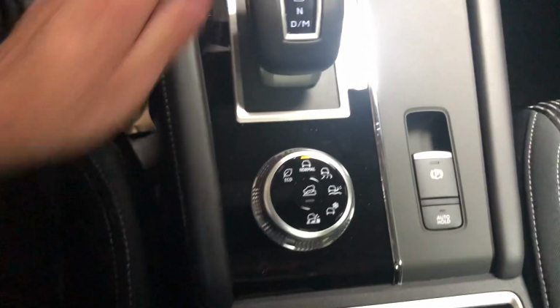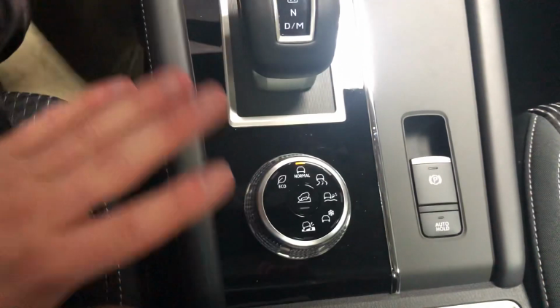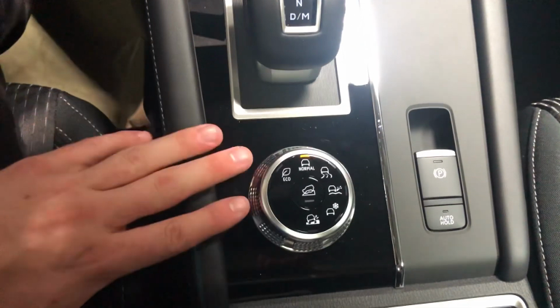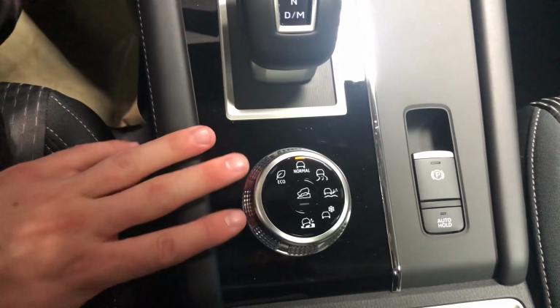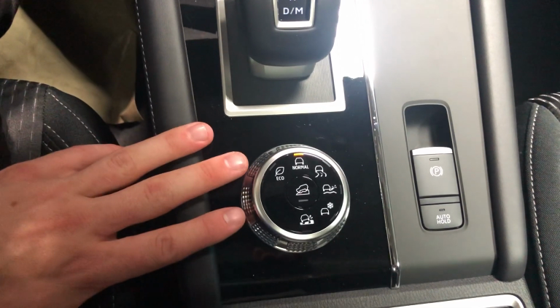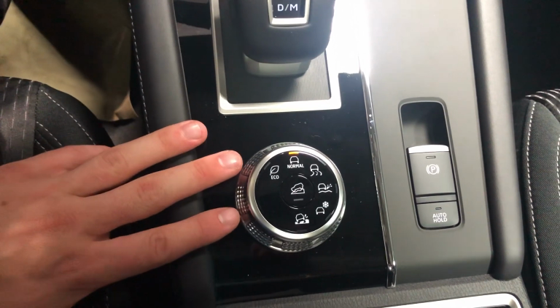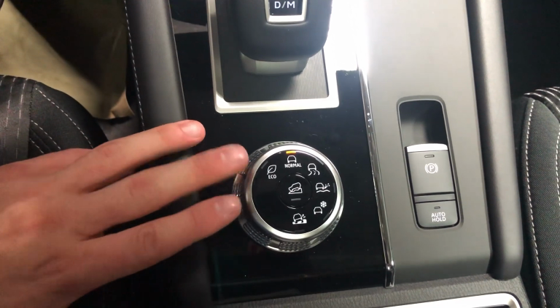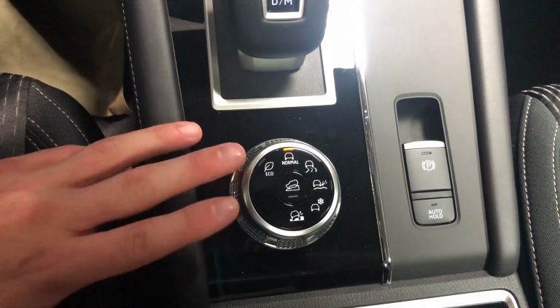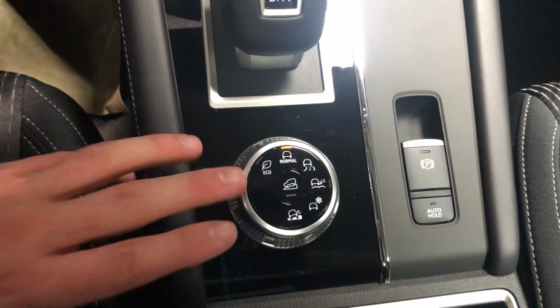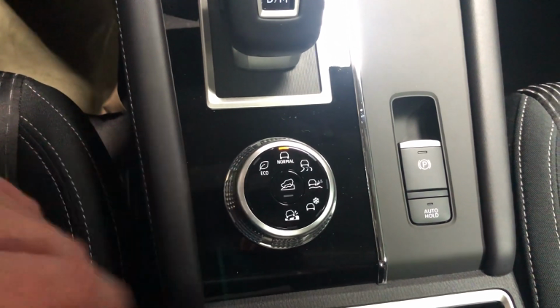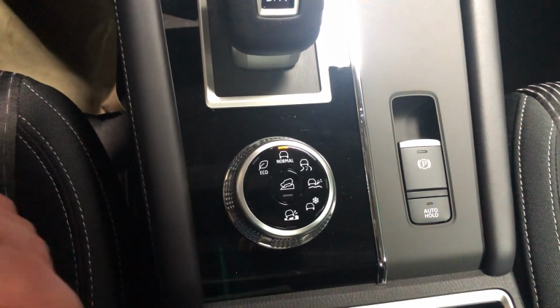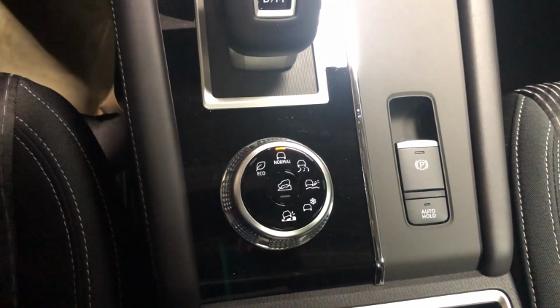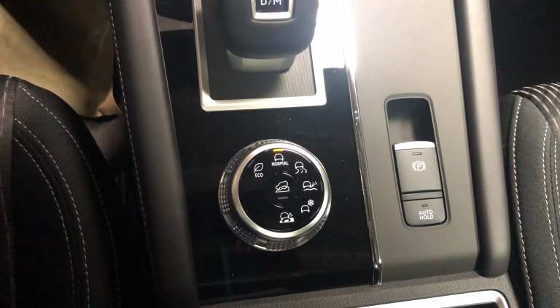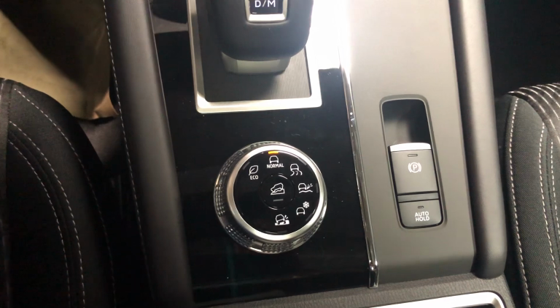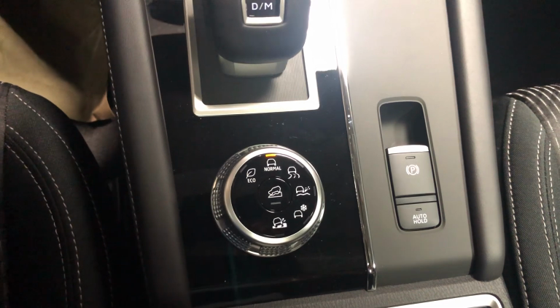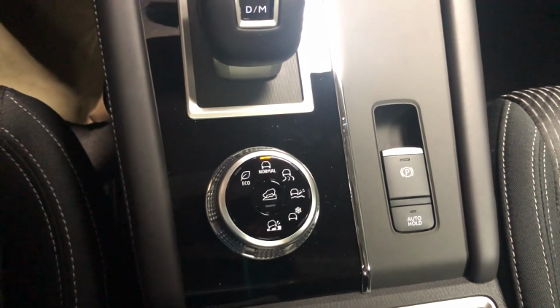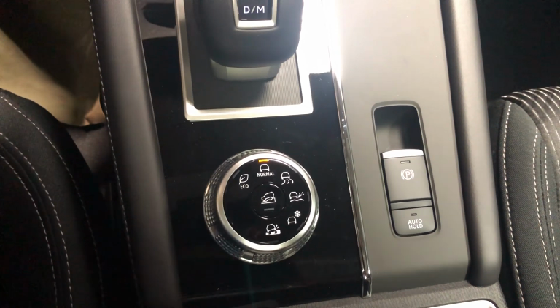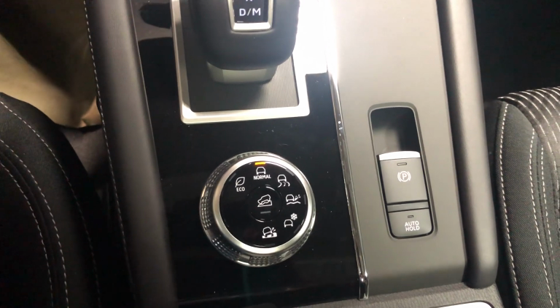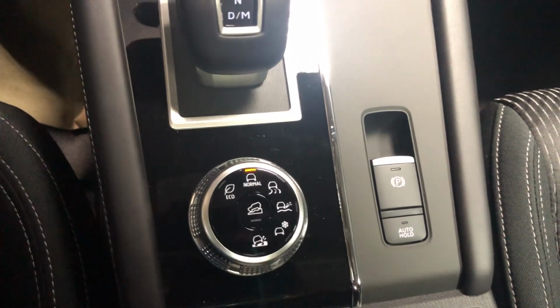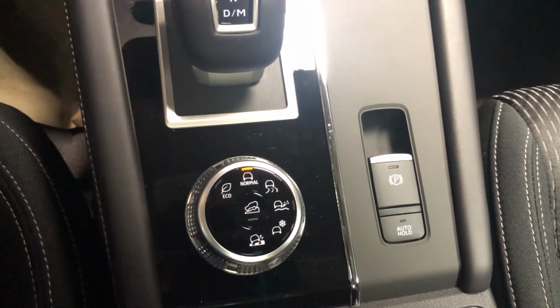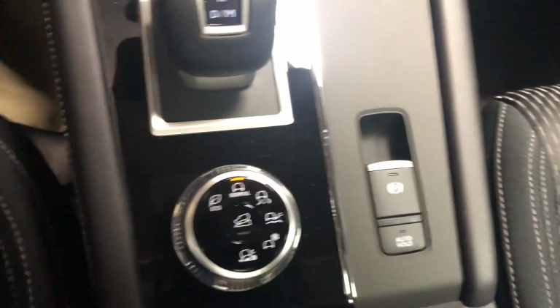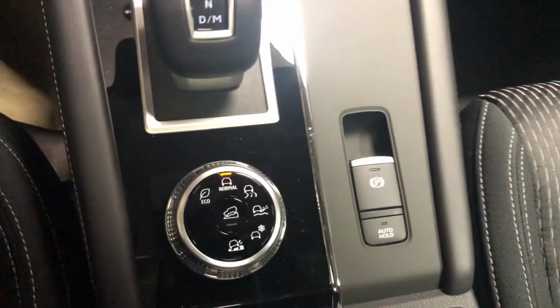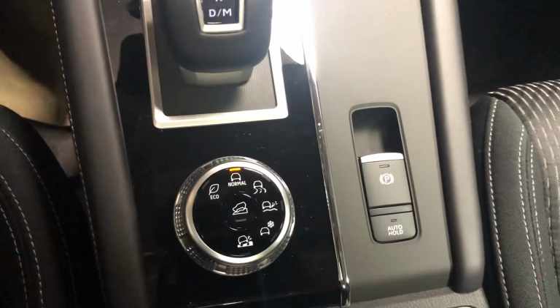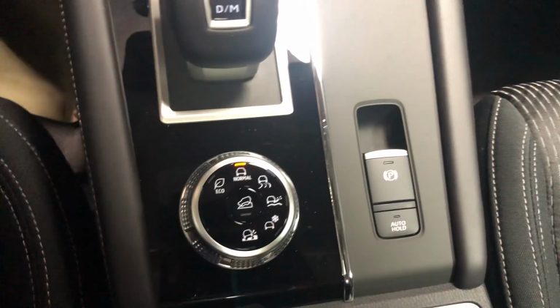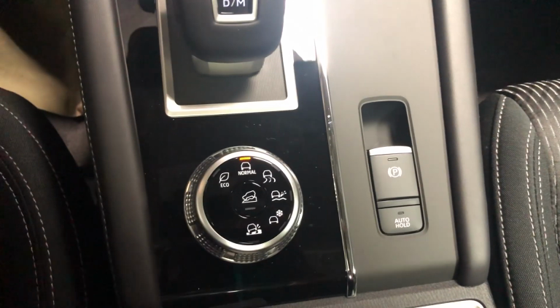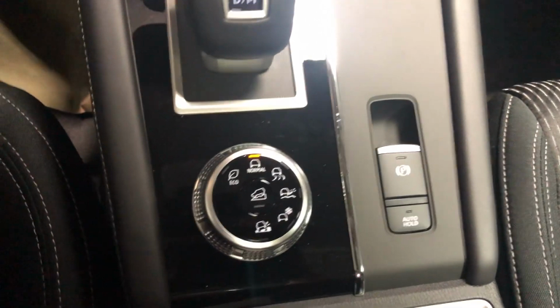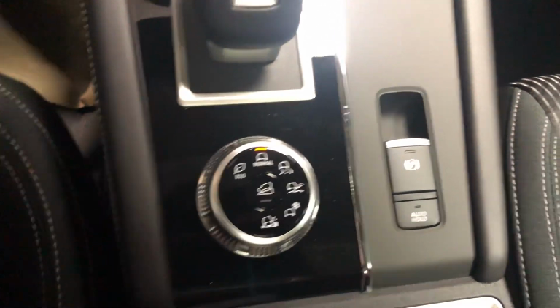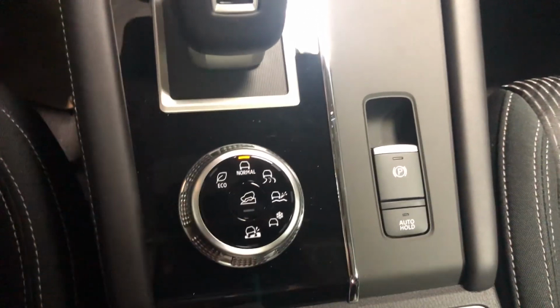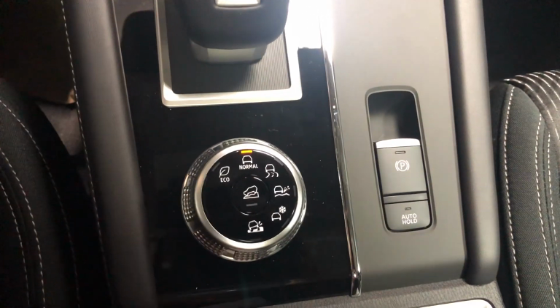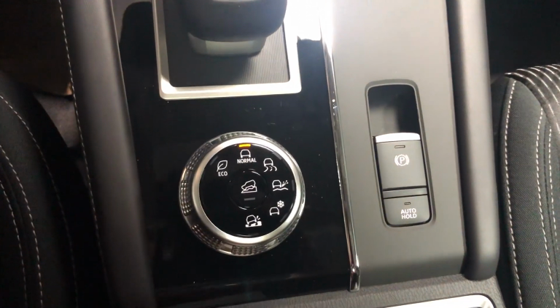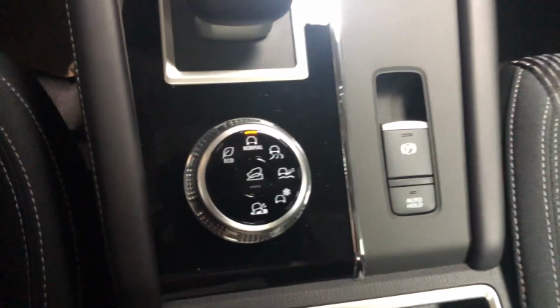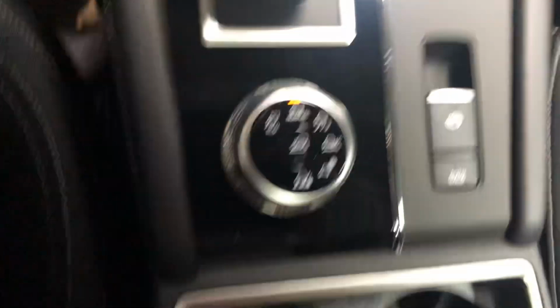There are six drive modes out of this guy: eco, normal, tarmac, gravel, snow, and mud. I can explain those a little better once you come to take a peek at it.